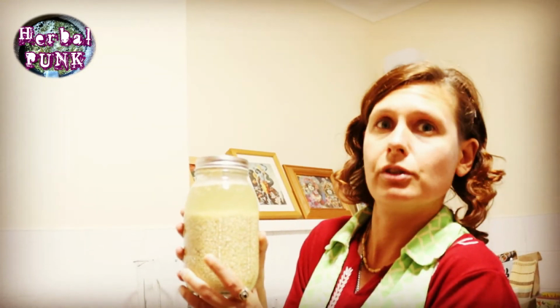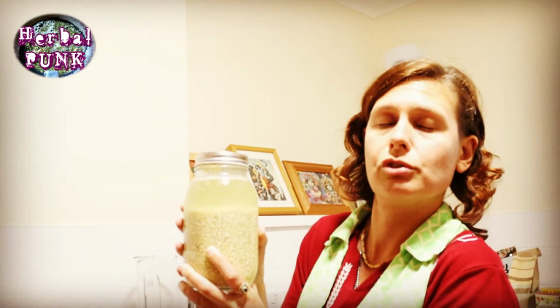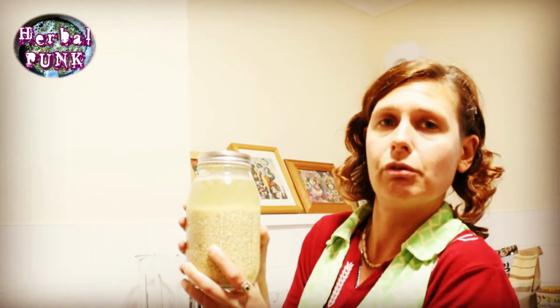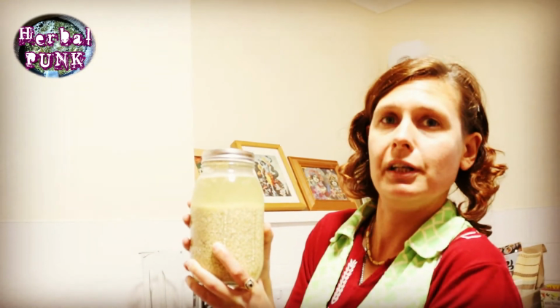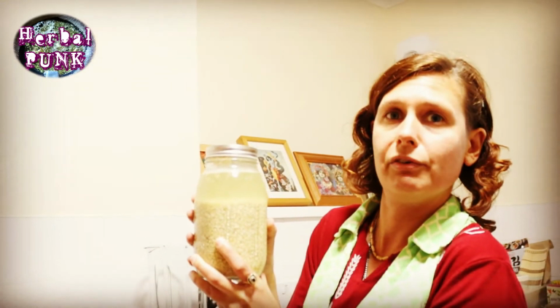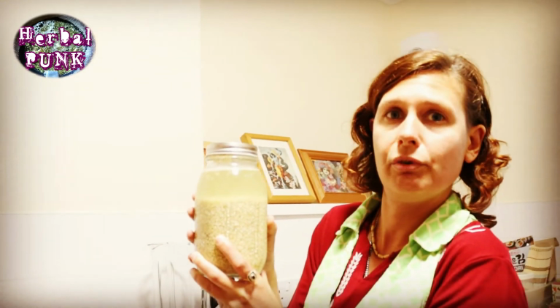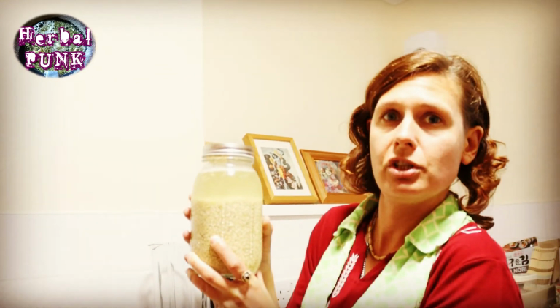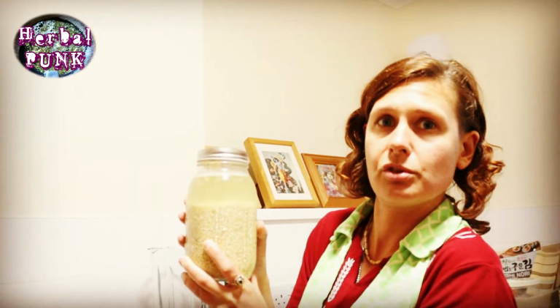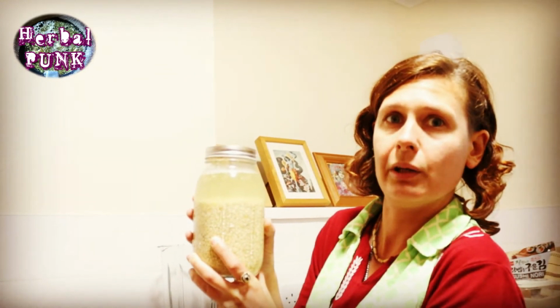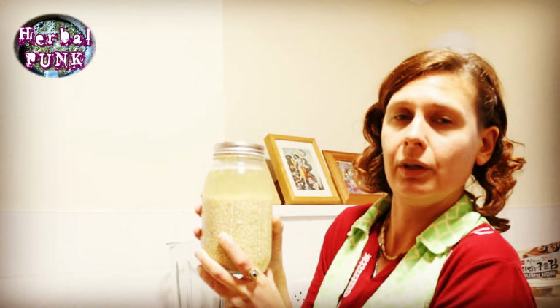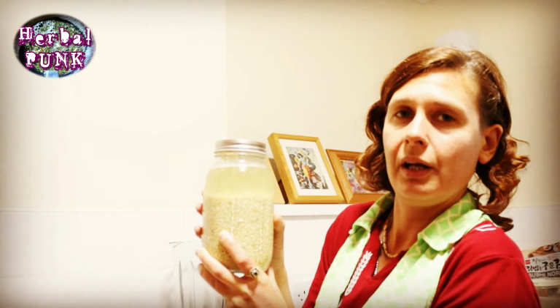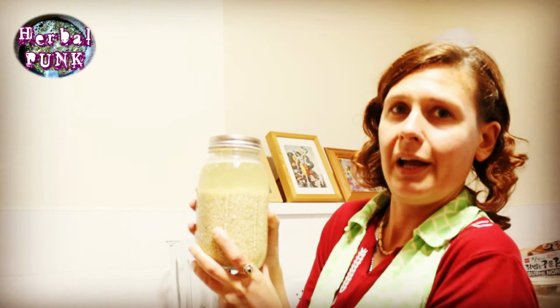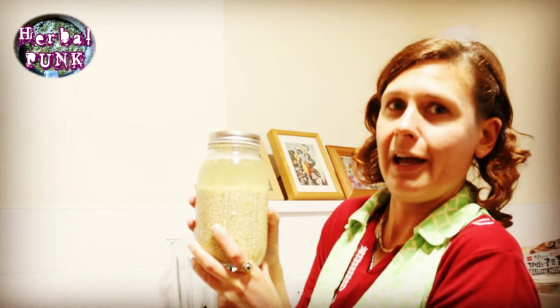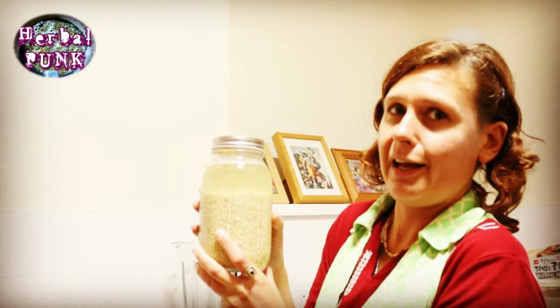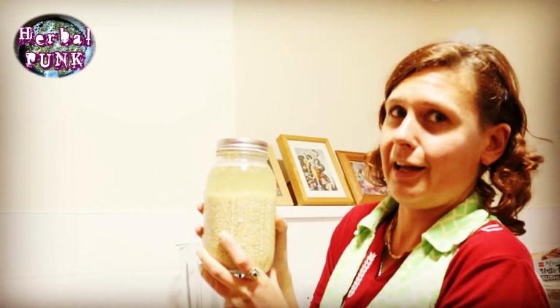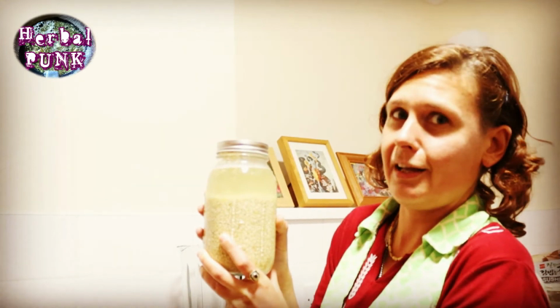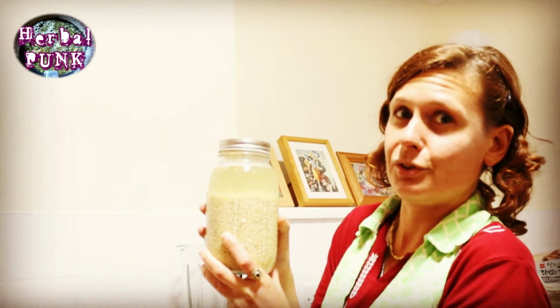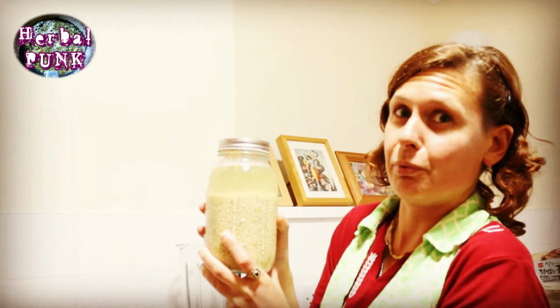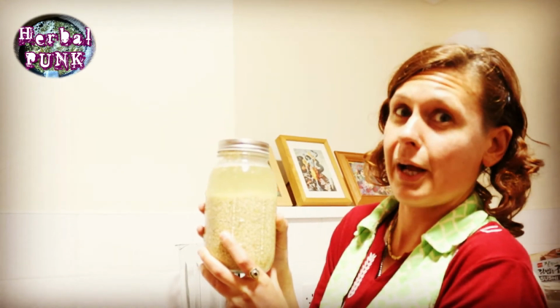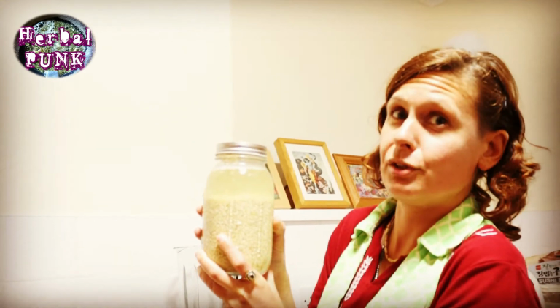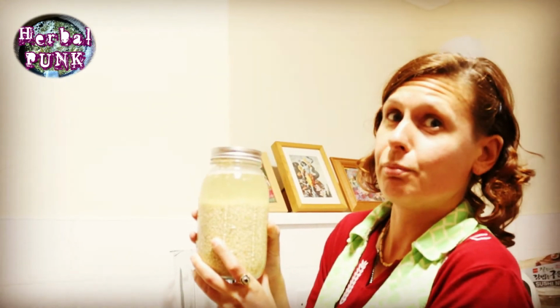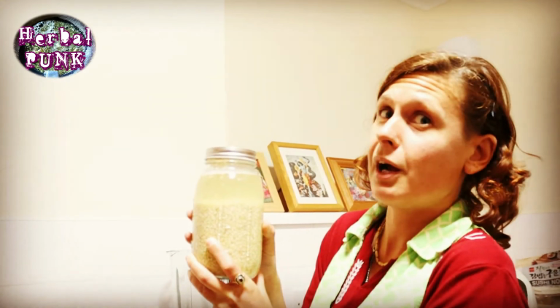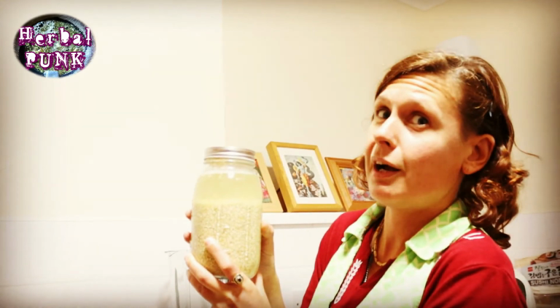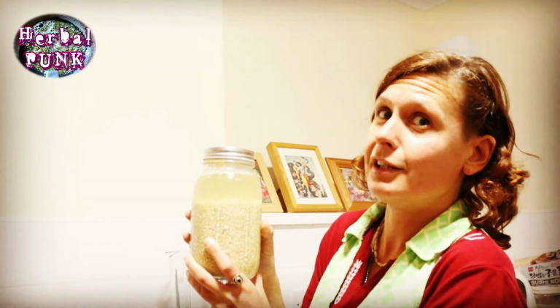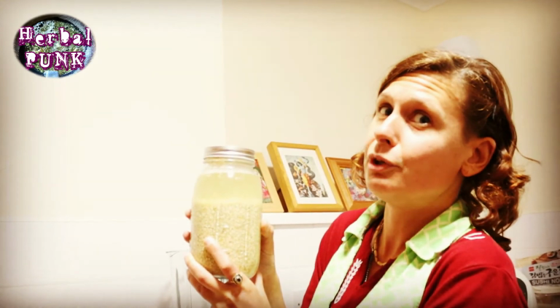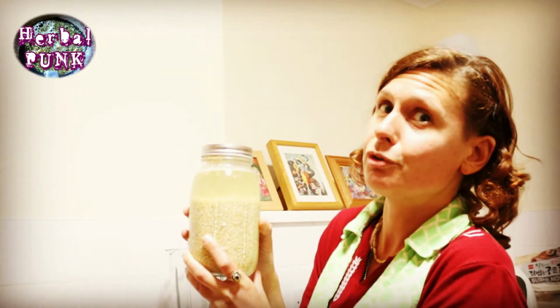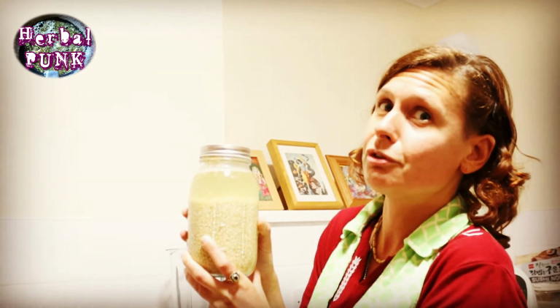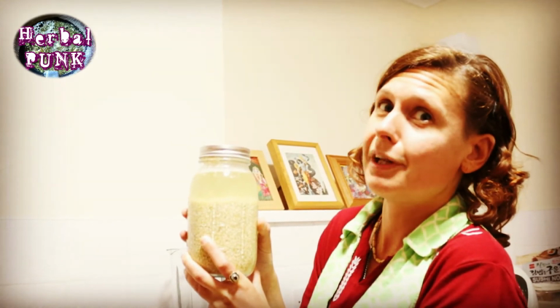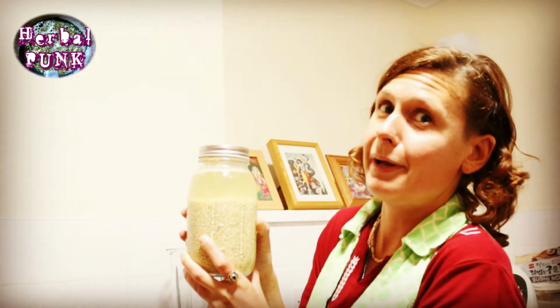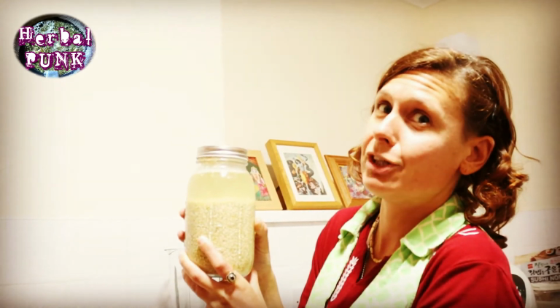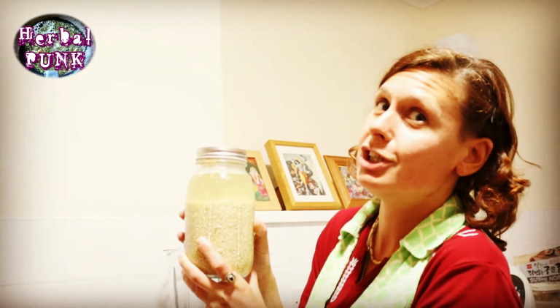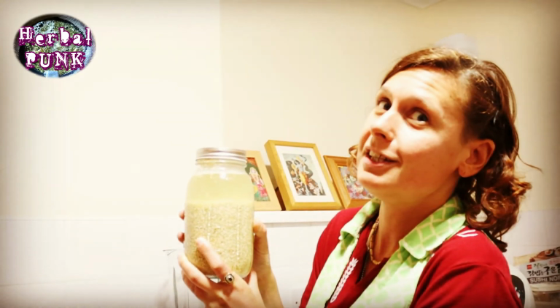You can store it in the fridge as well. And surprise, surprise, we're also going to make a cheese.